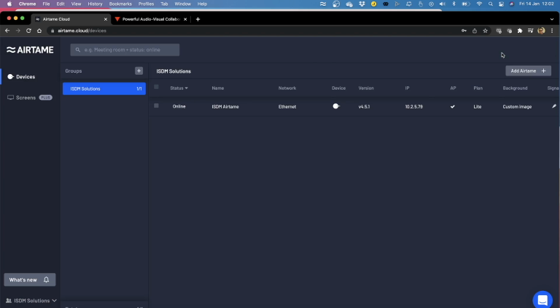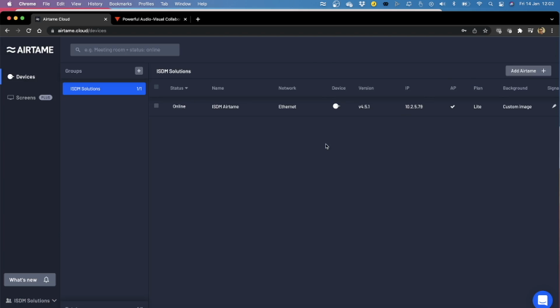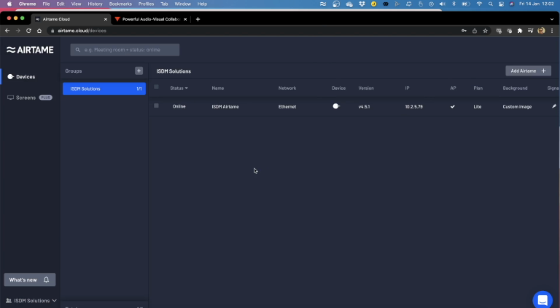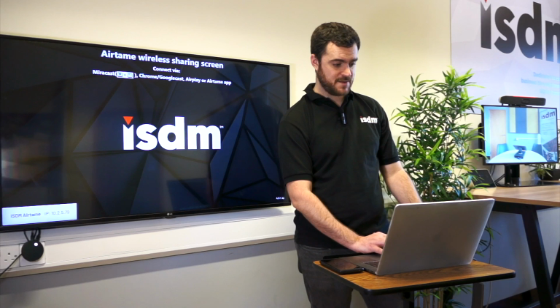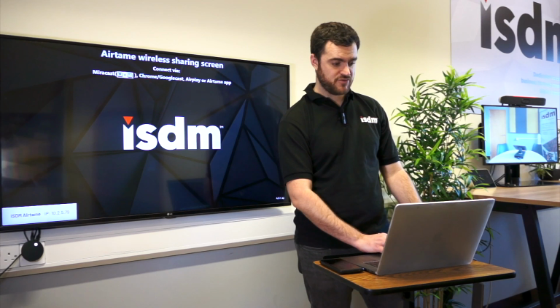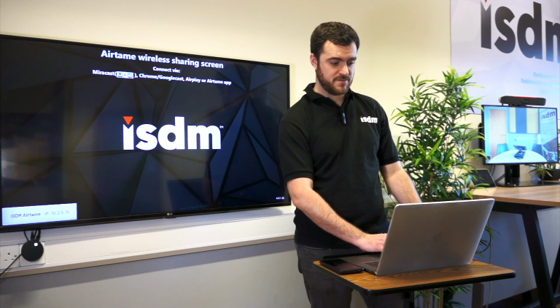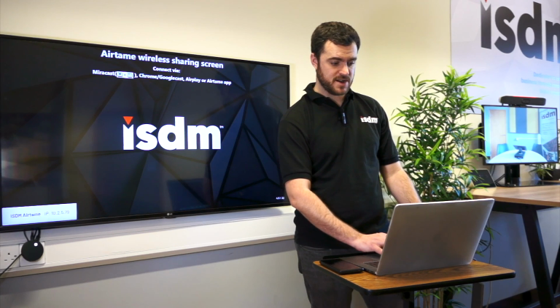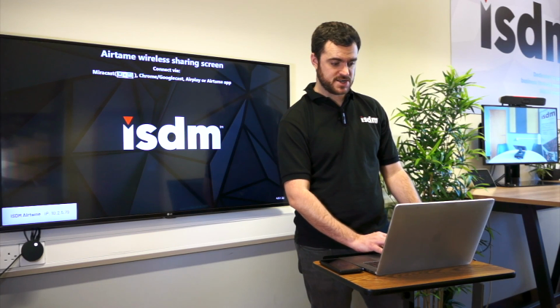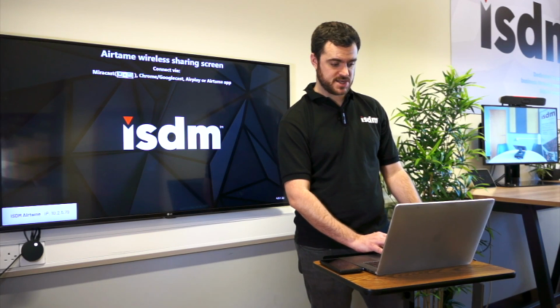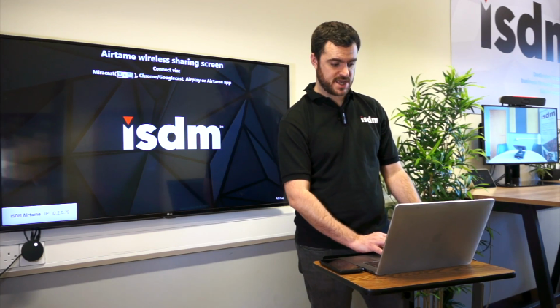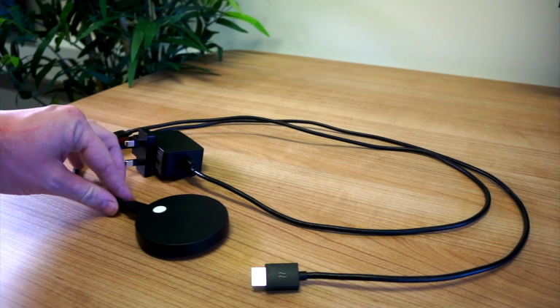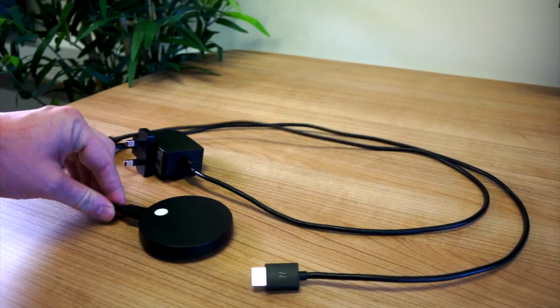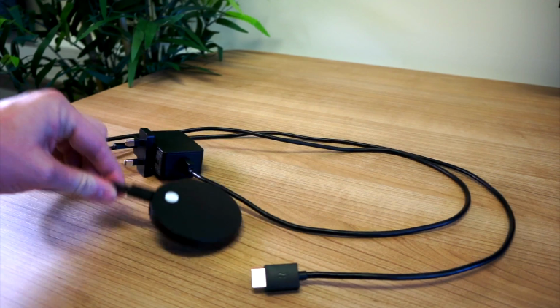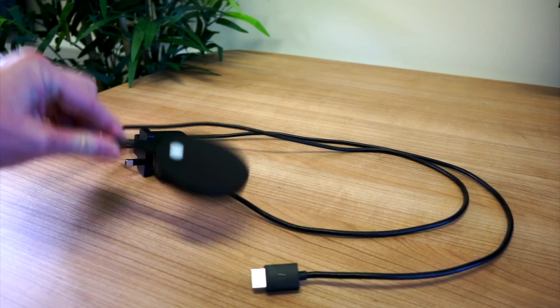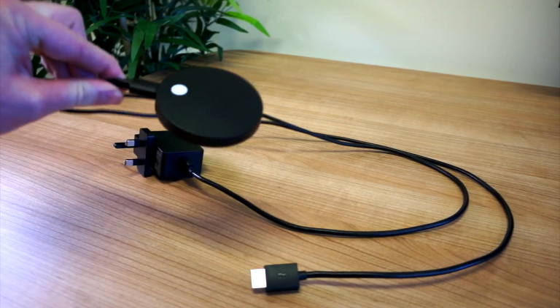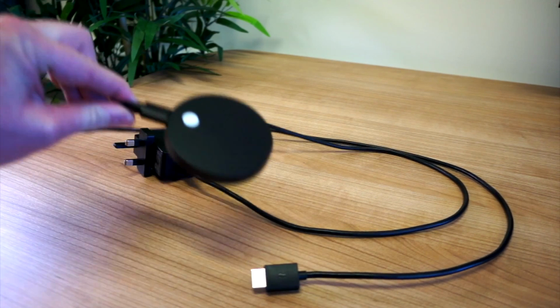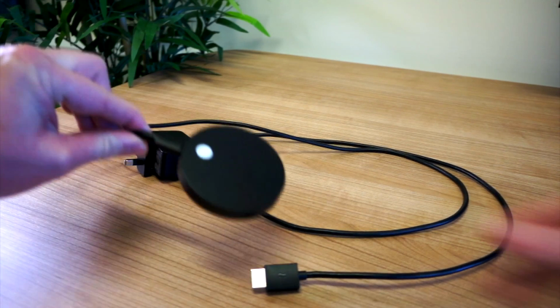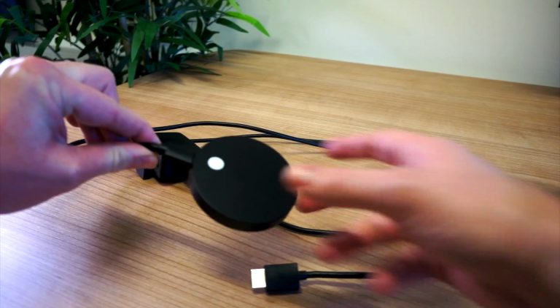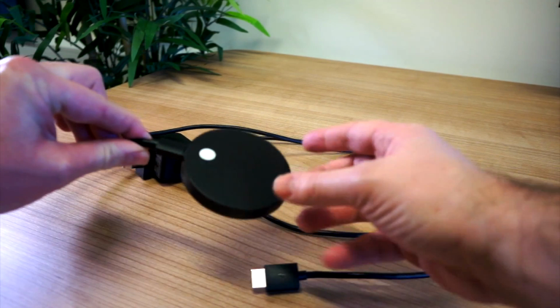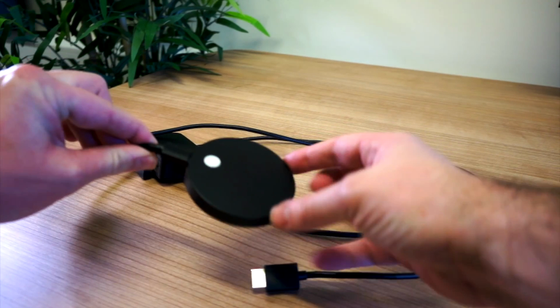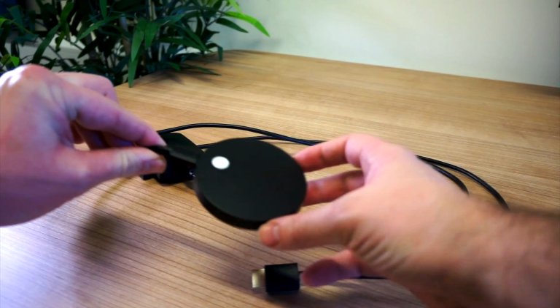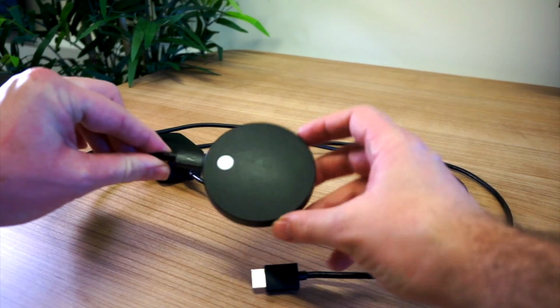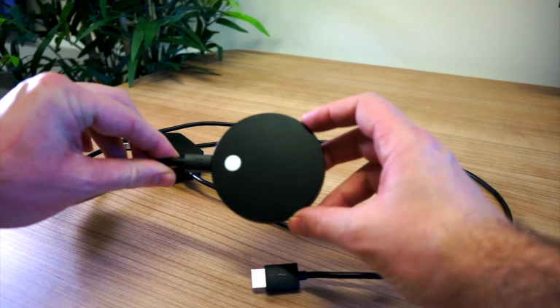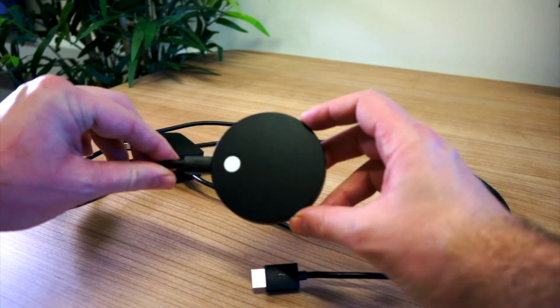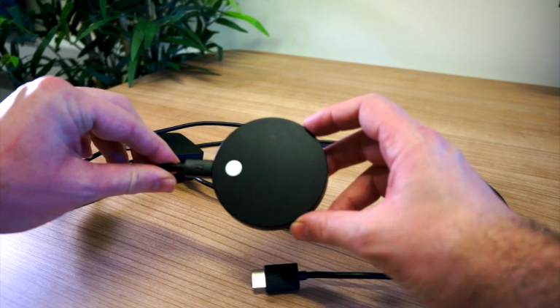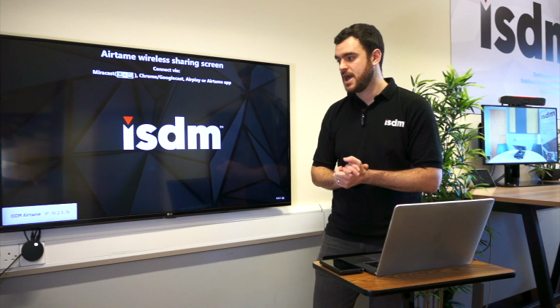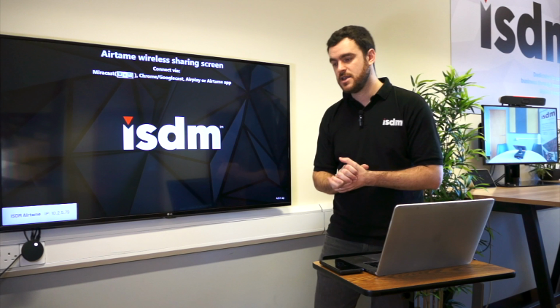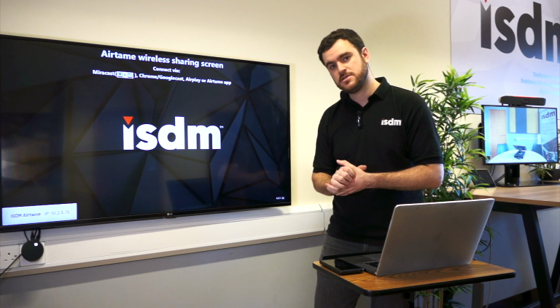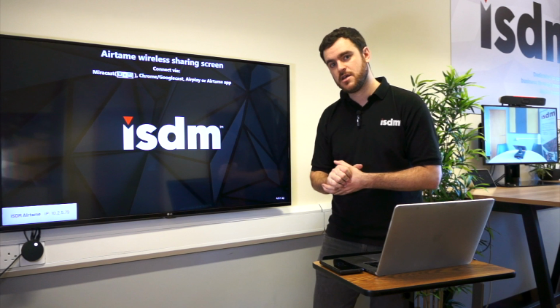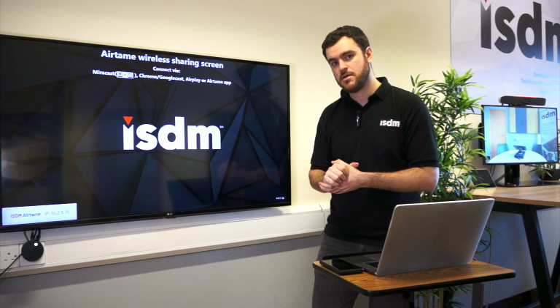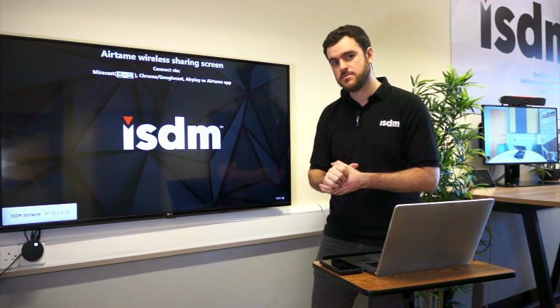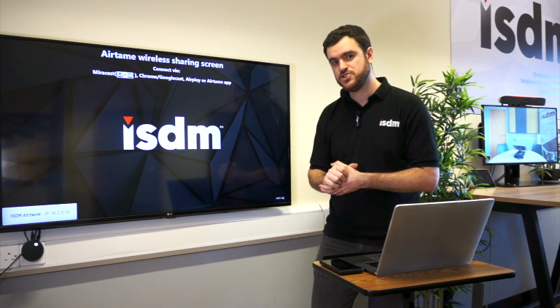And that pretty much is an overview of the Airtame 2. Enjoy.